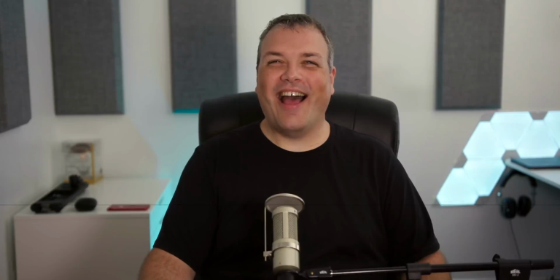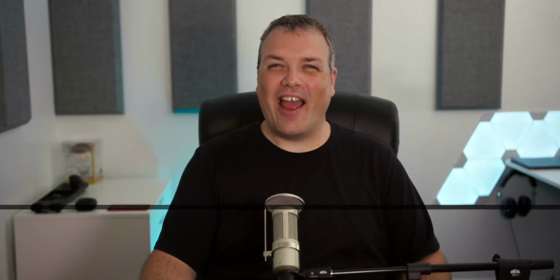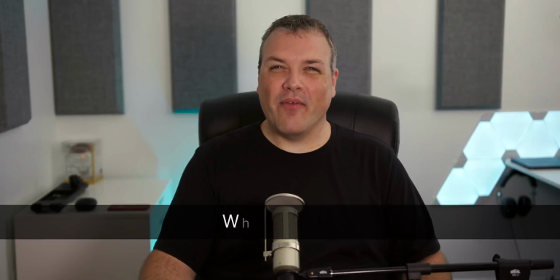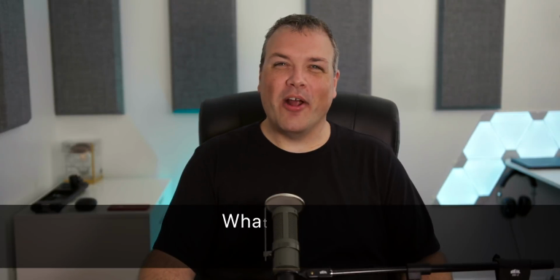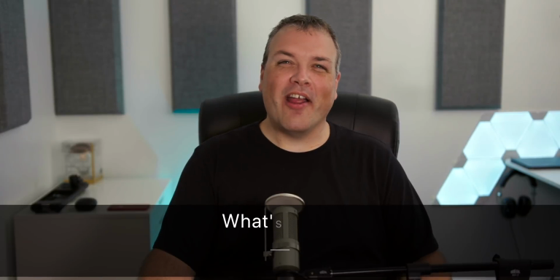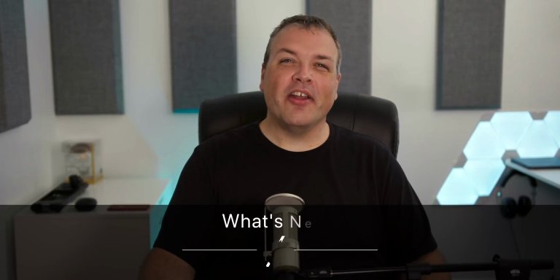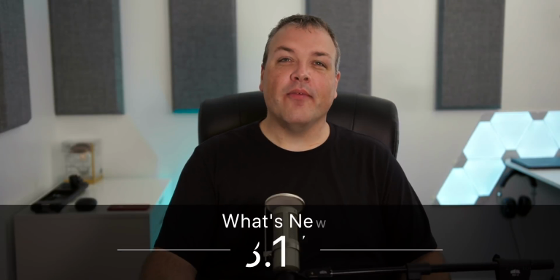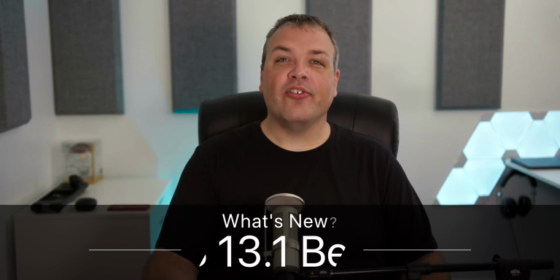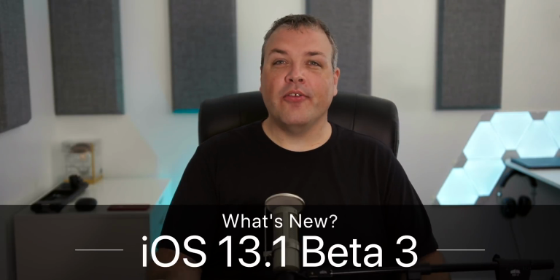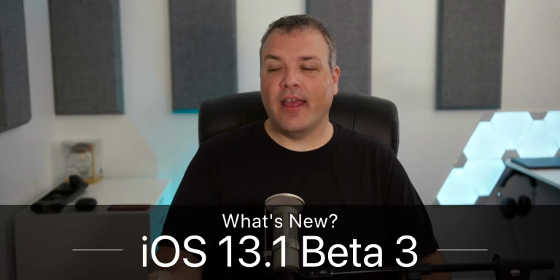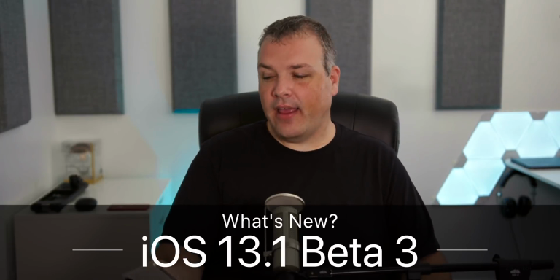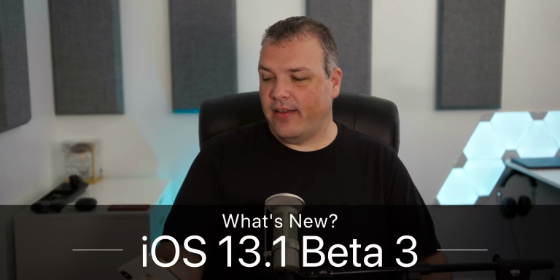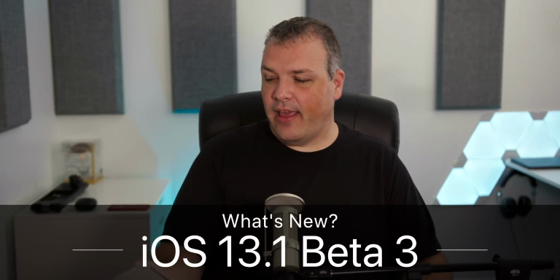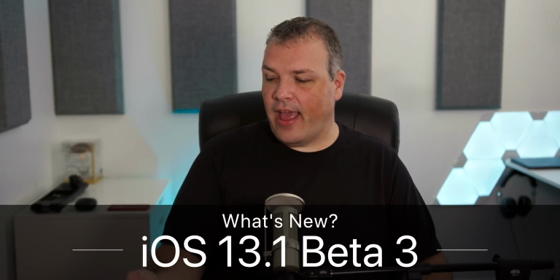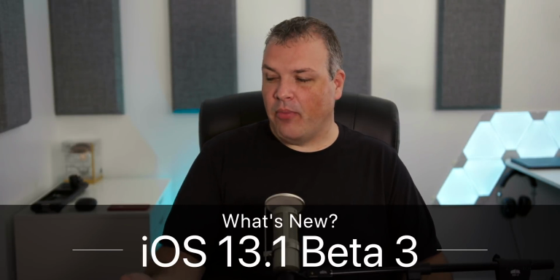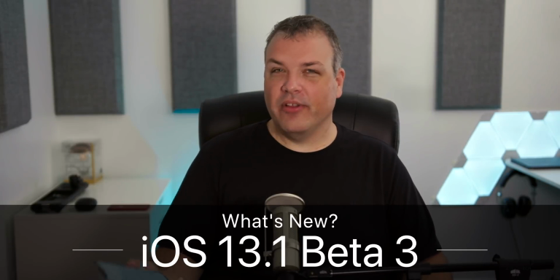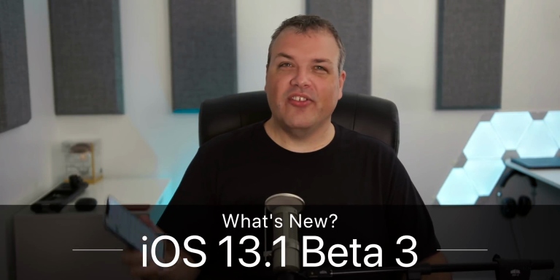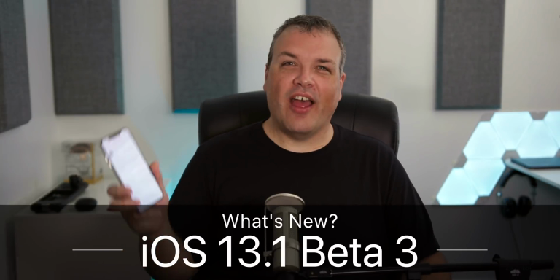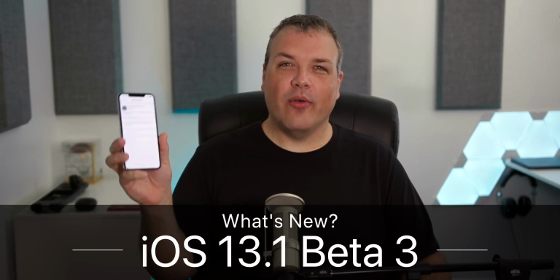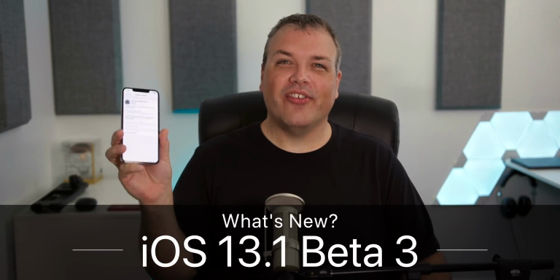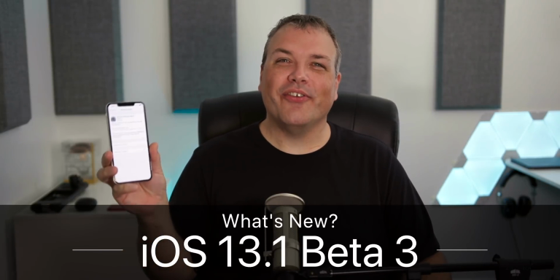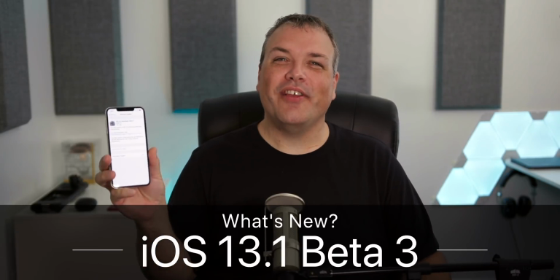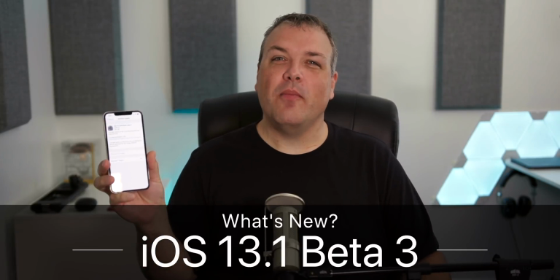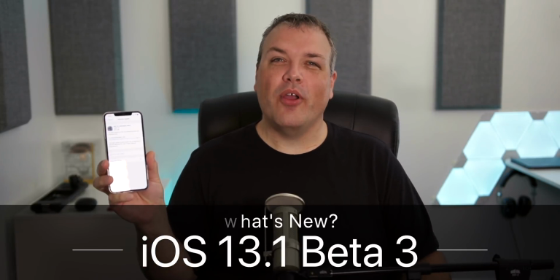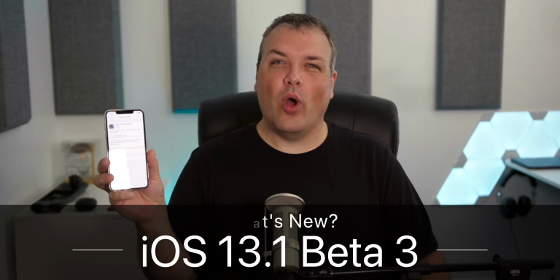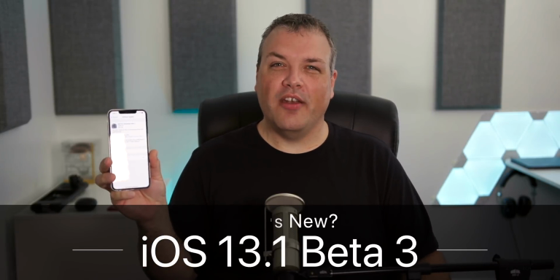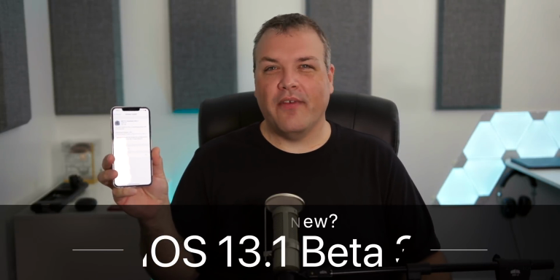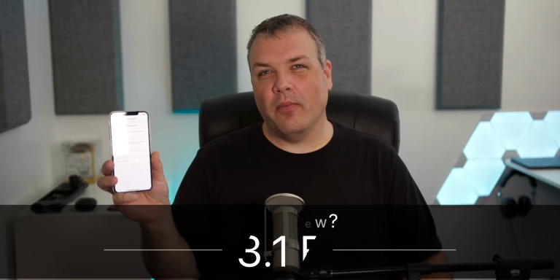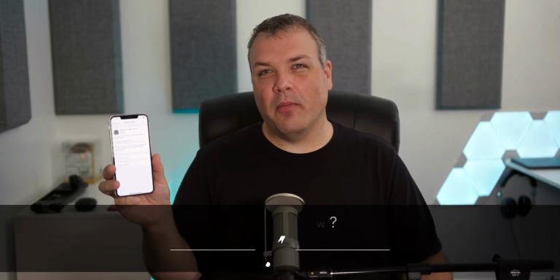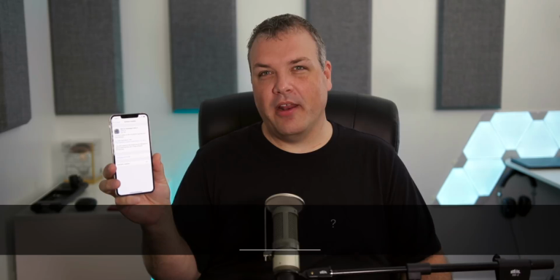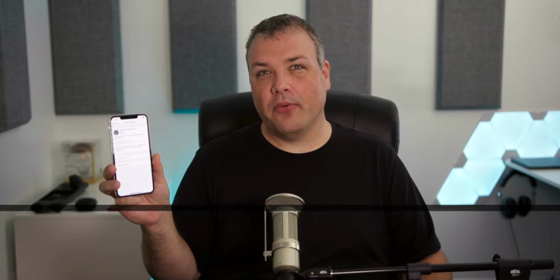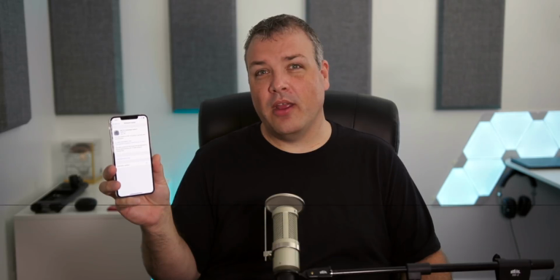Hi everyone, Aaron here for Zollotech and today Apple released iOS 13.1 Developer Beta 3.